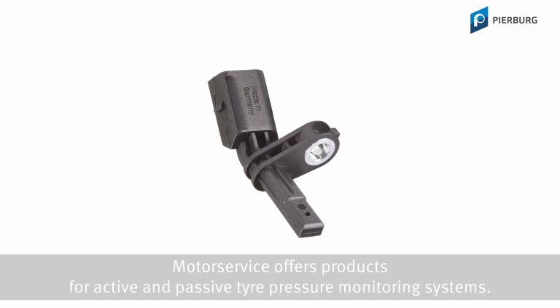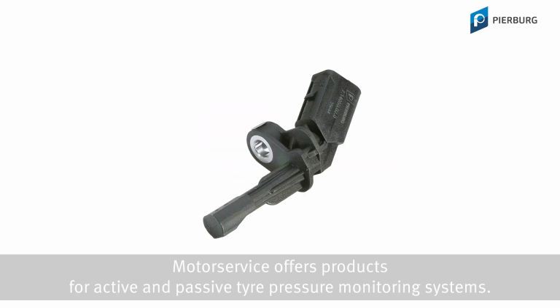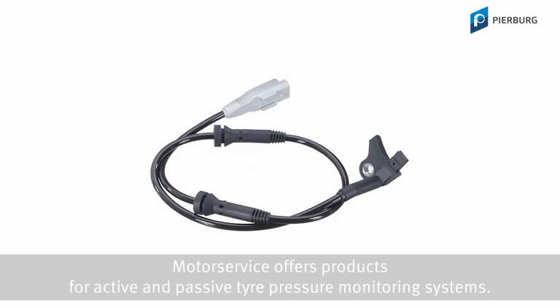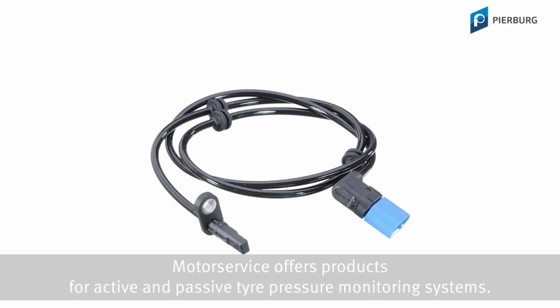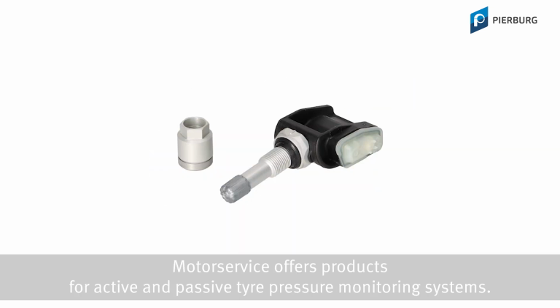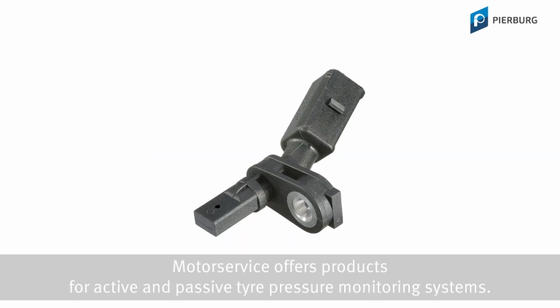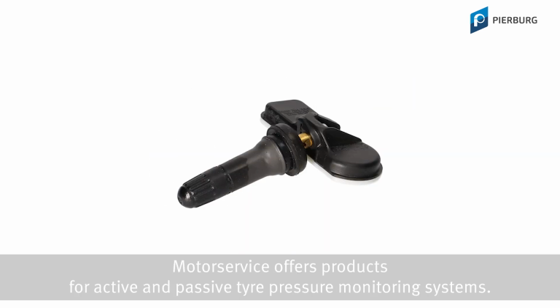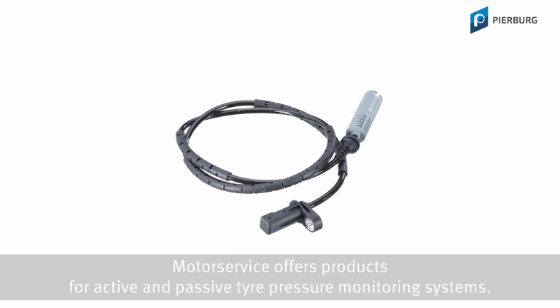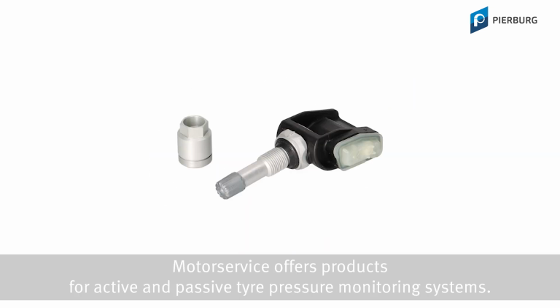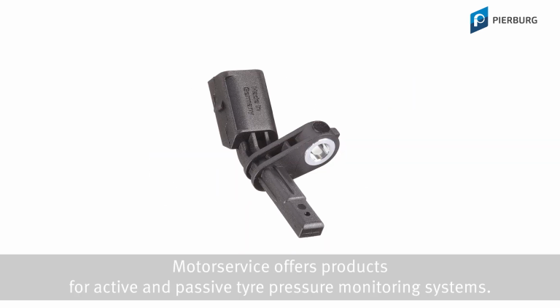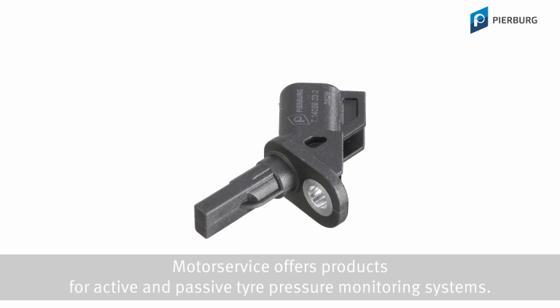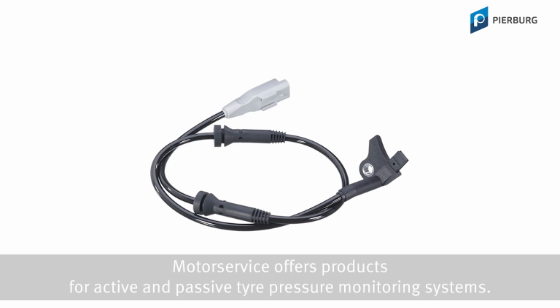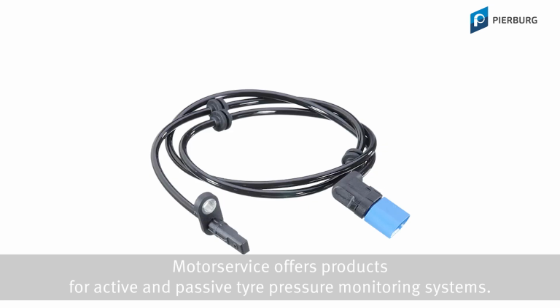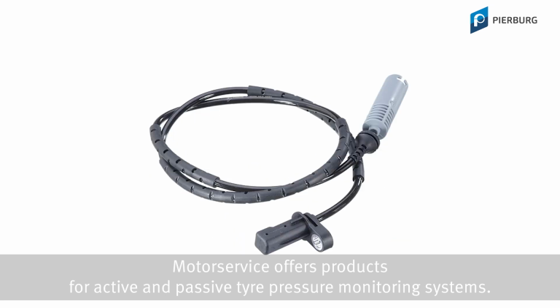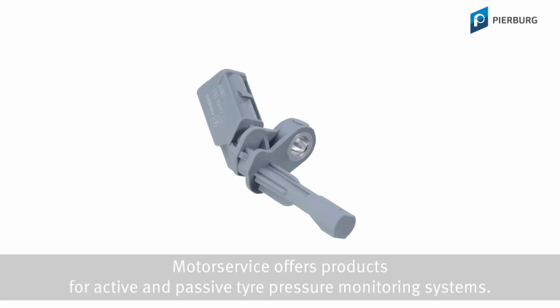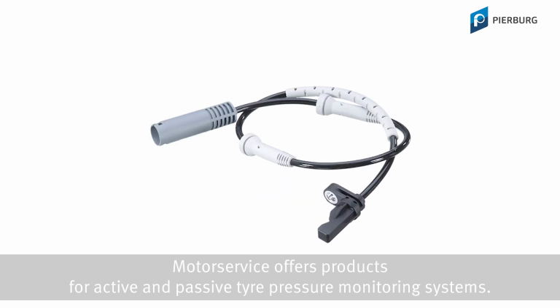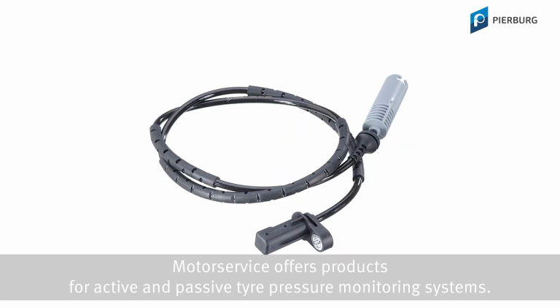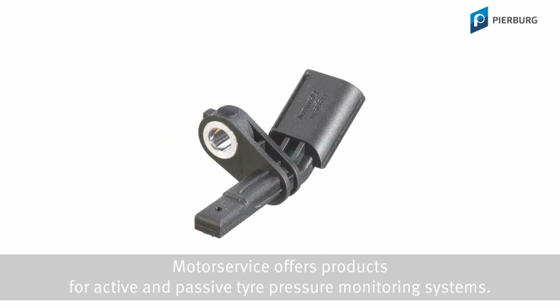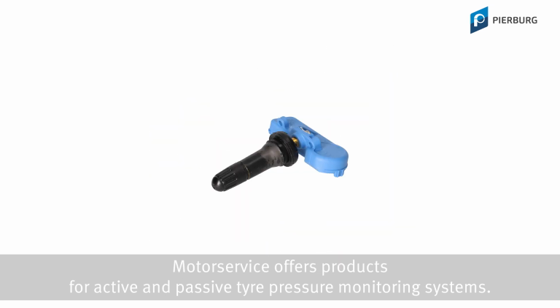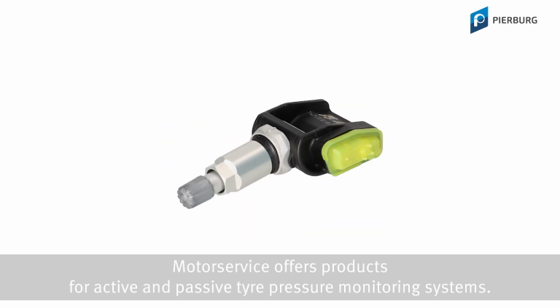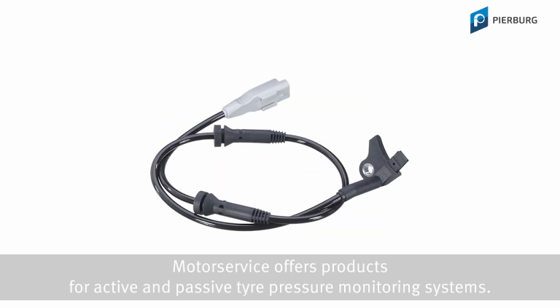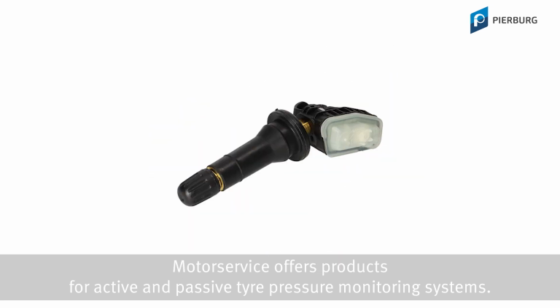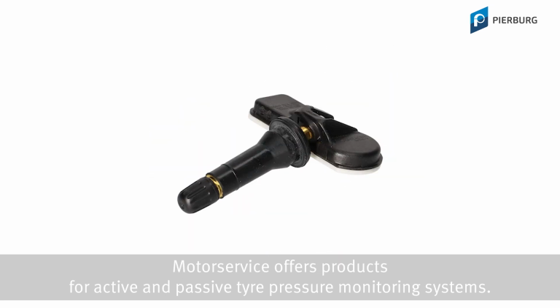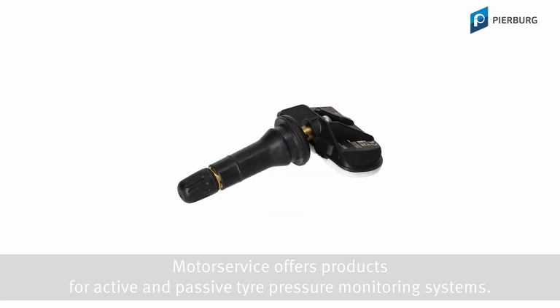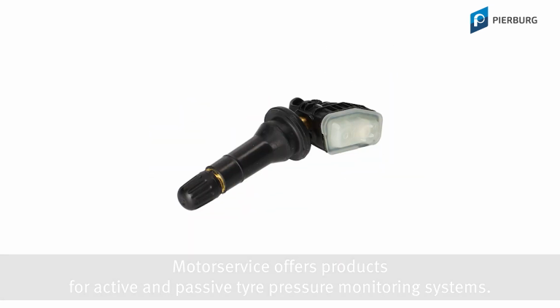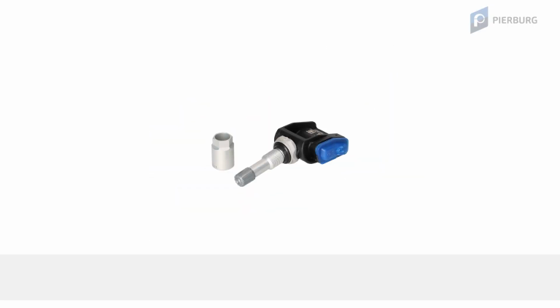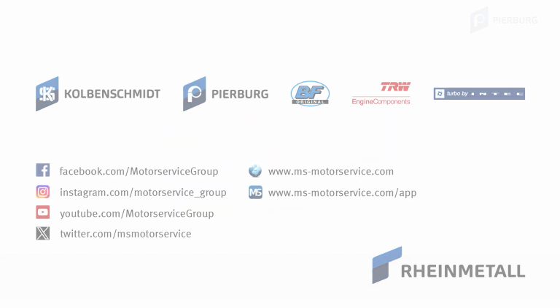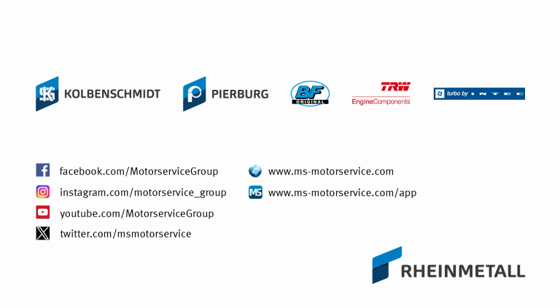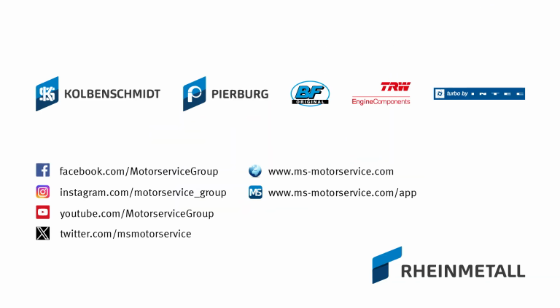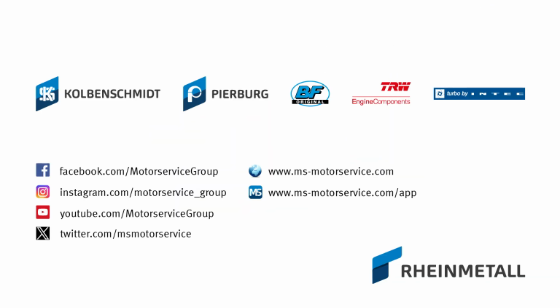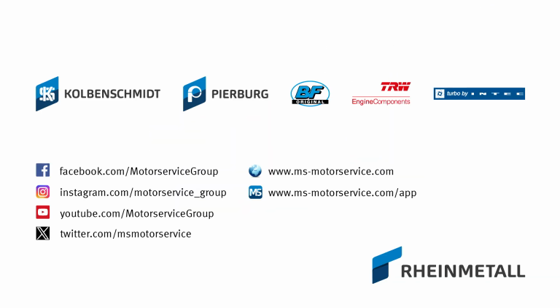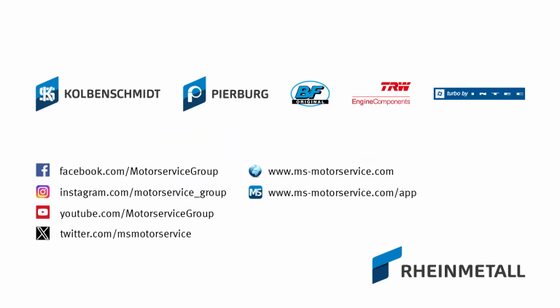Motor Service offers products for active and passive tire pressure monitoring systems.